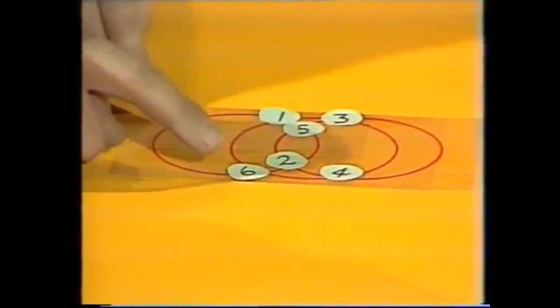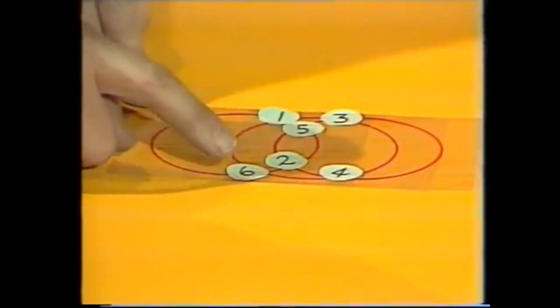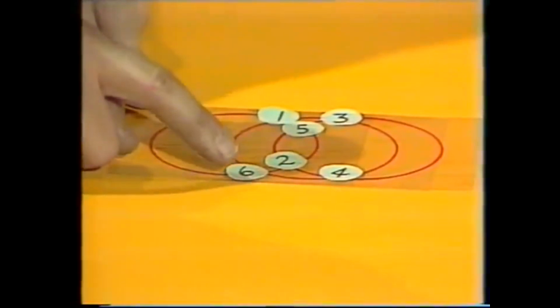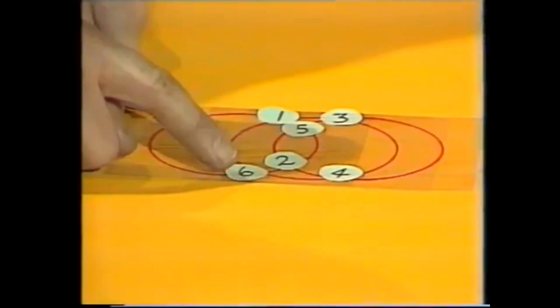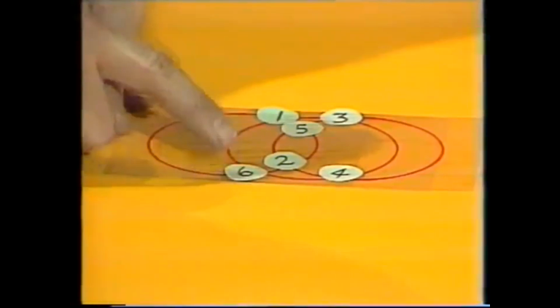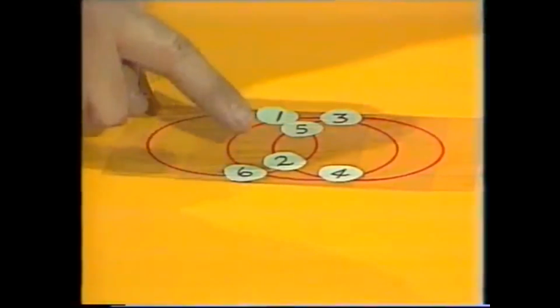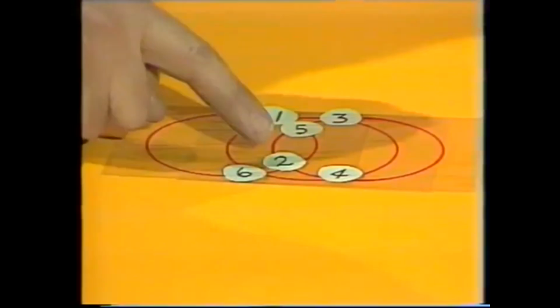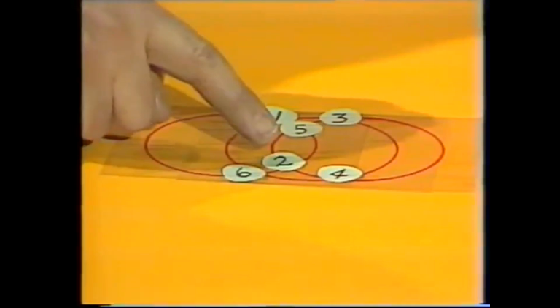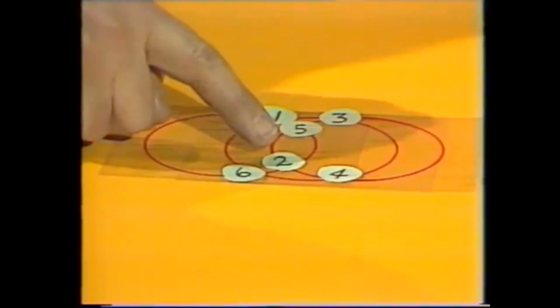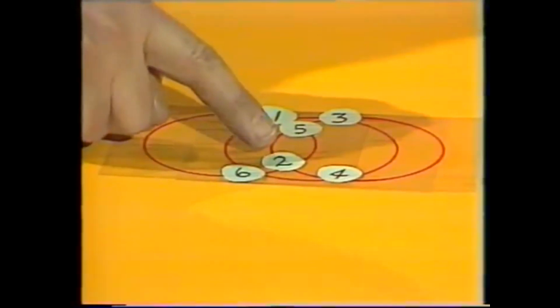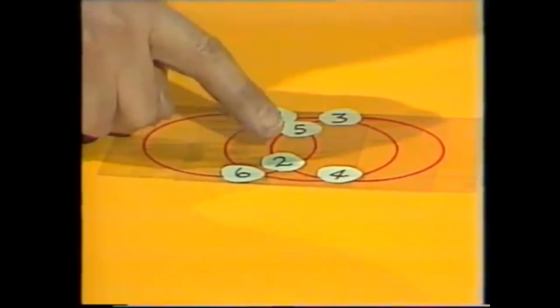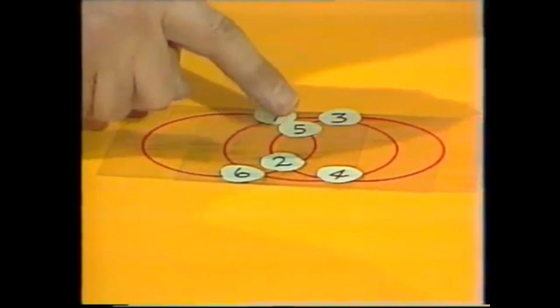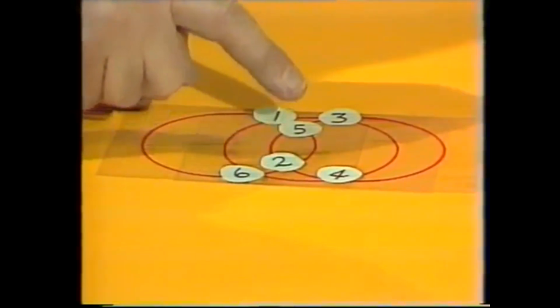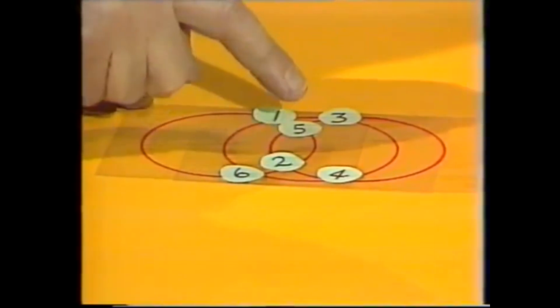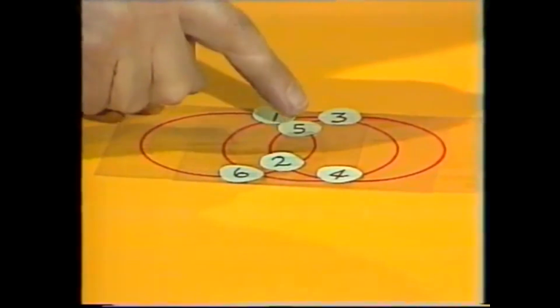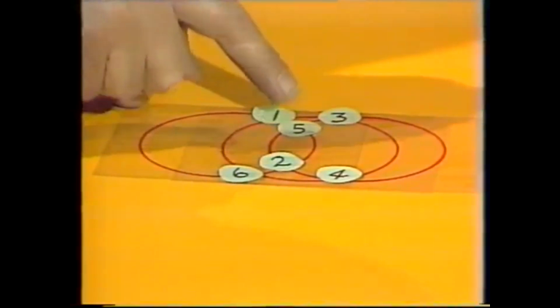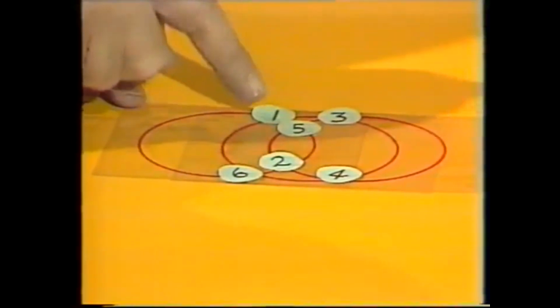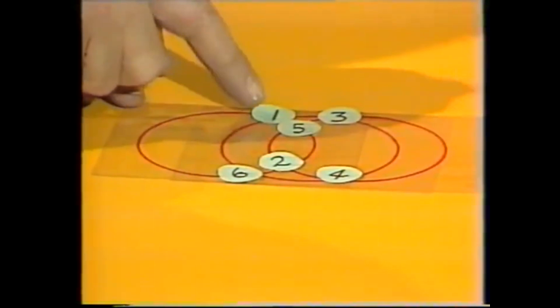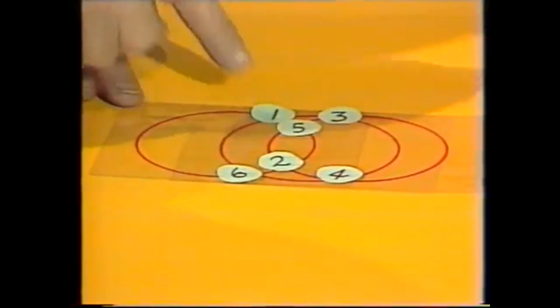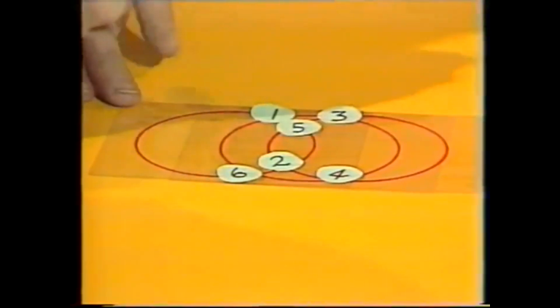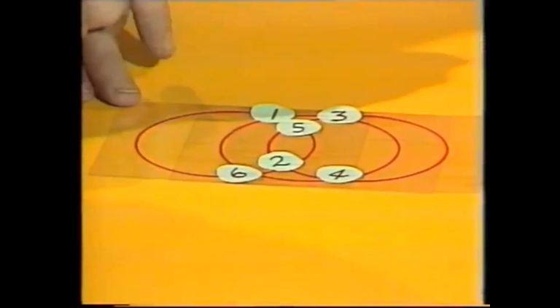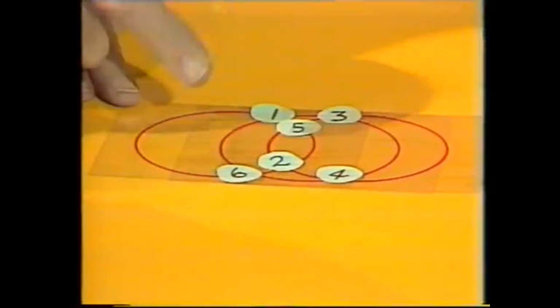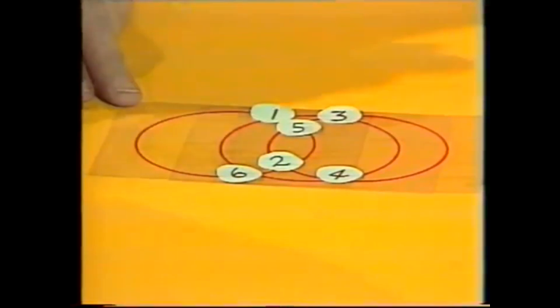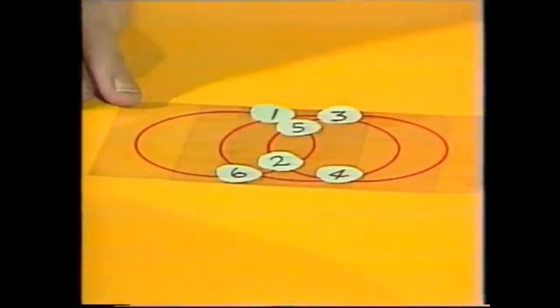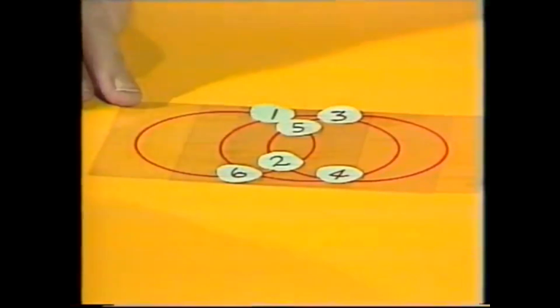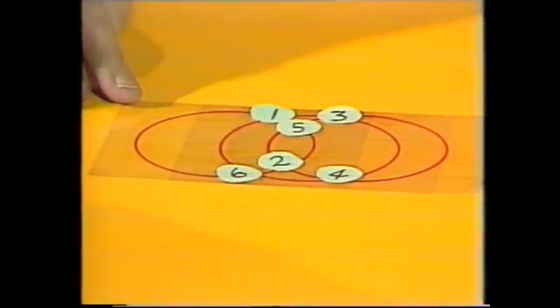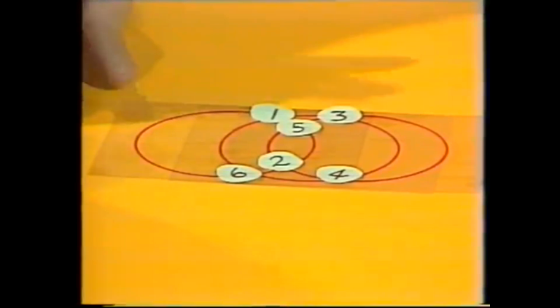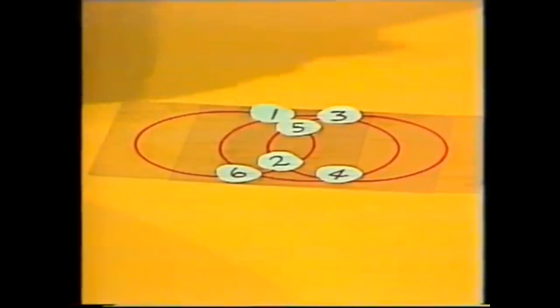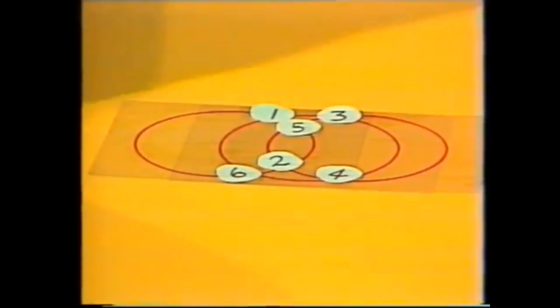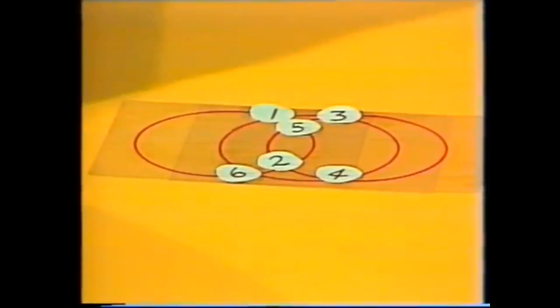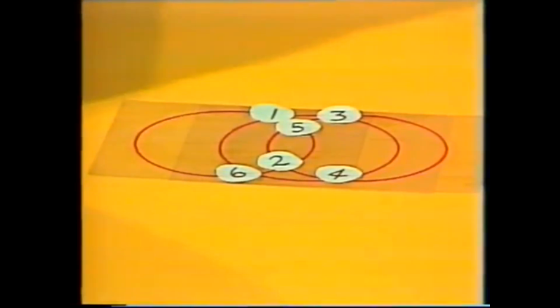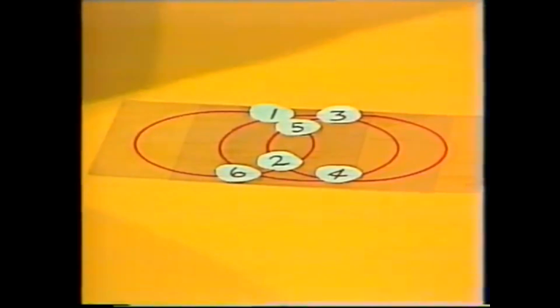Let's try this one: six plus two is eight, plus five and one is six, fourteen. And every circle's the same.